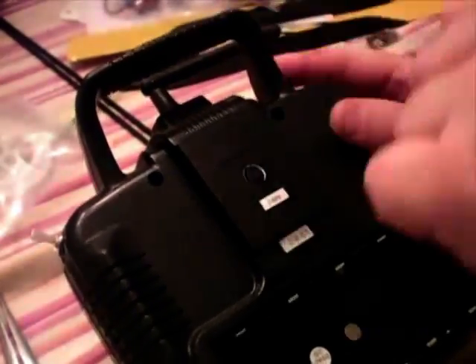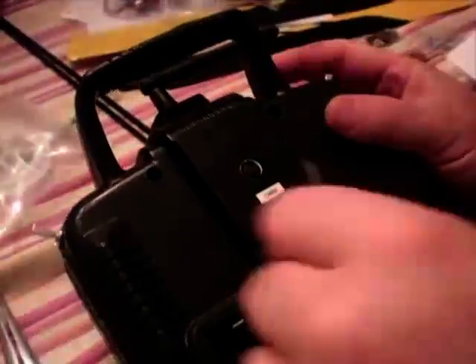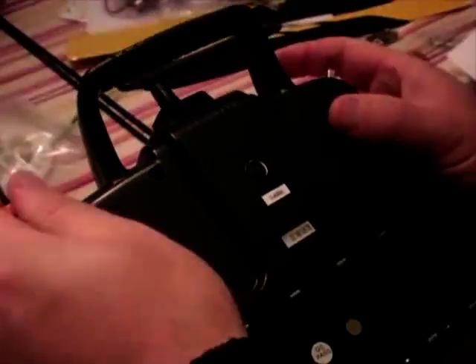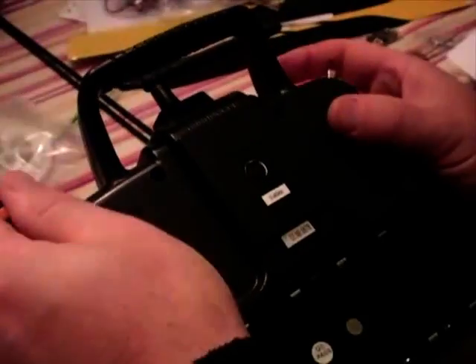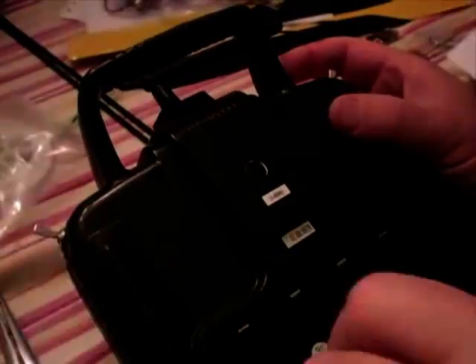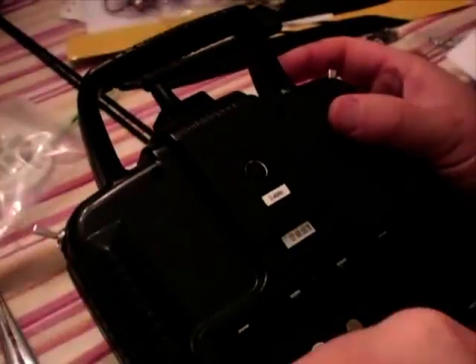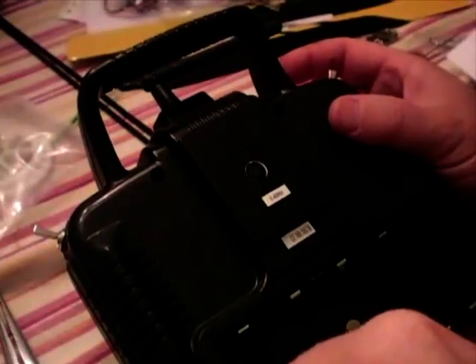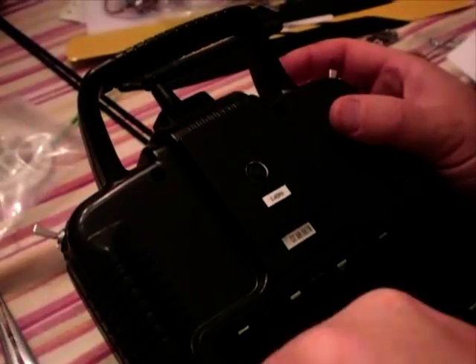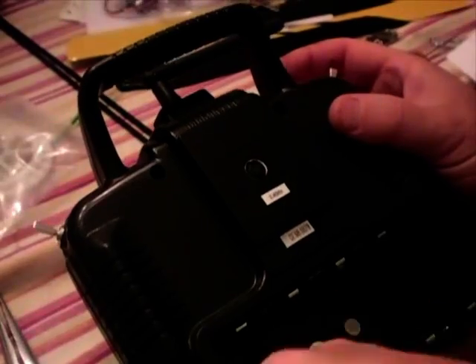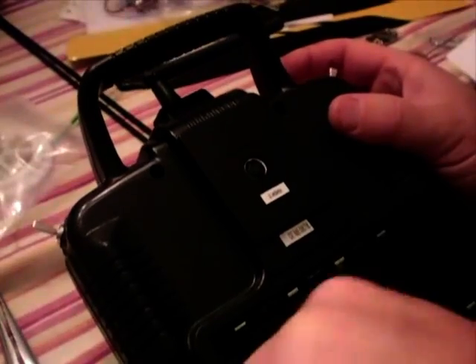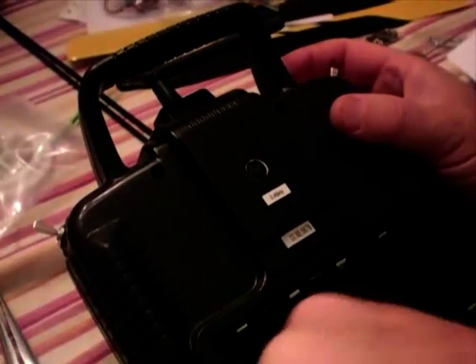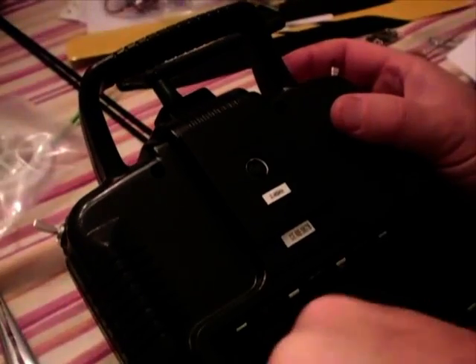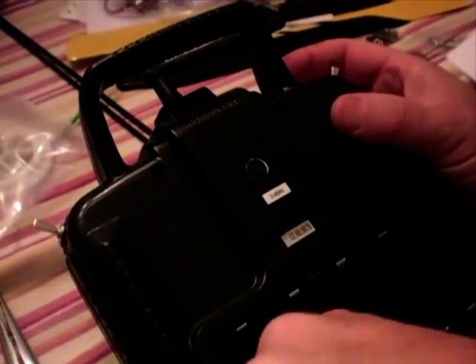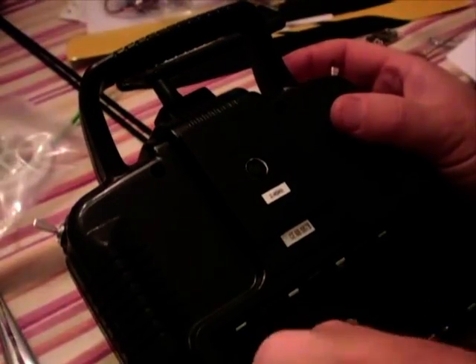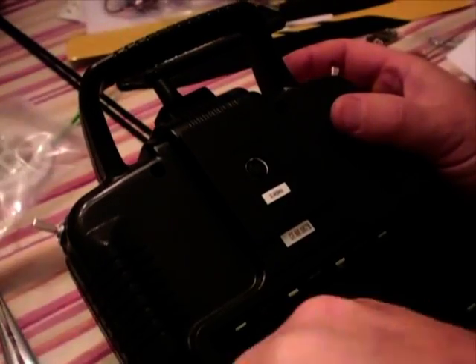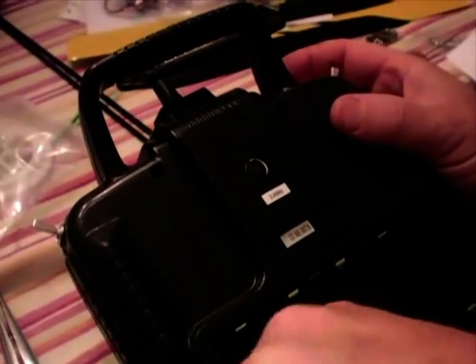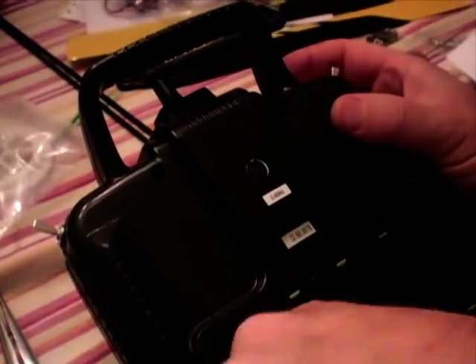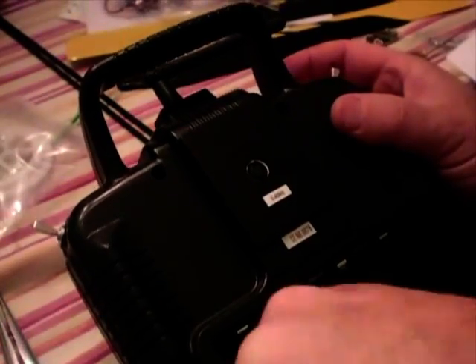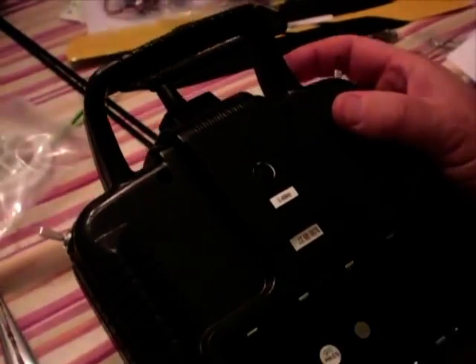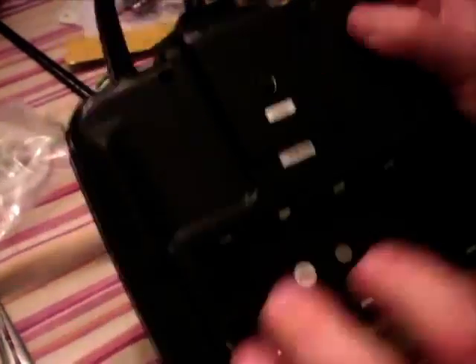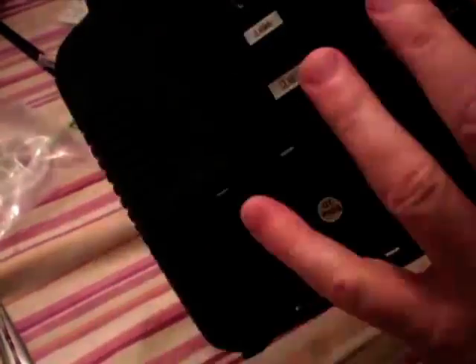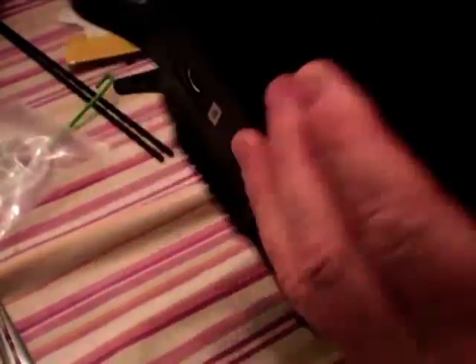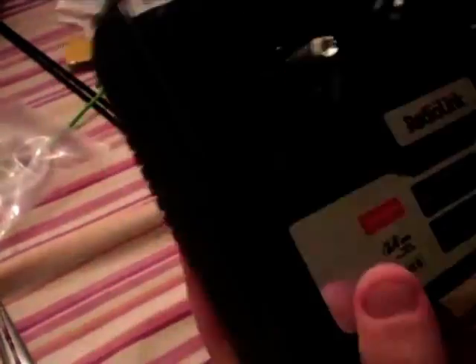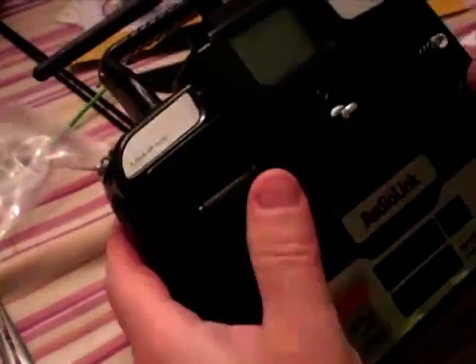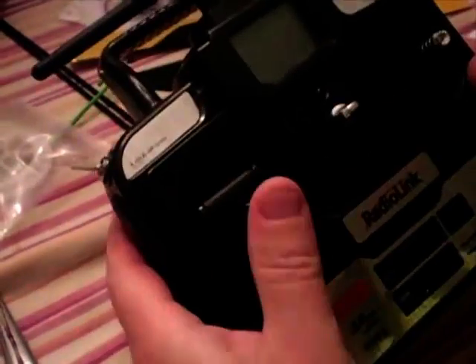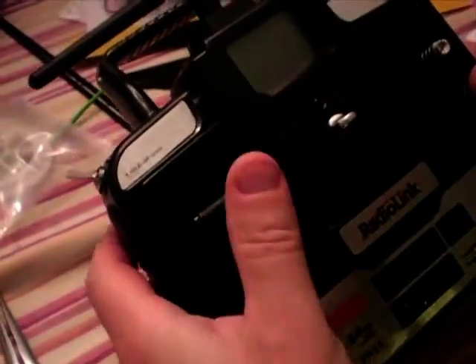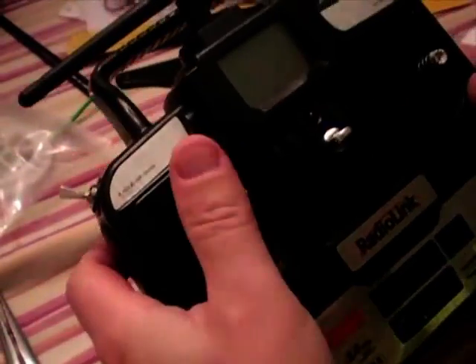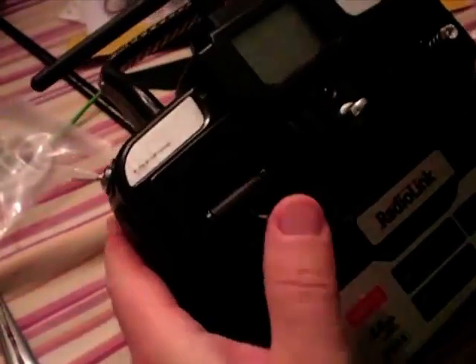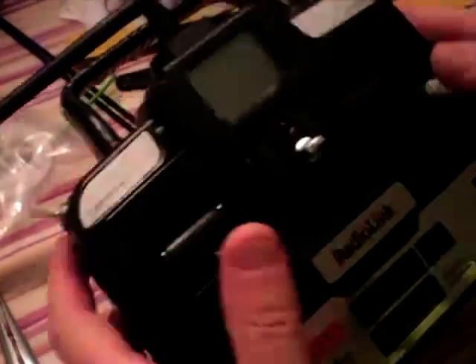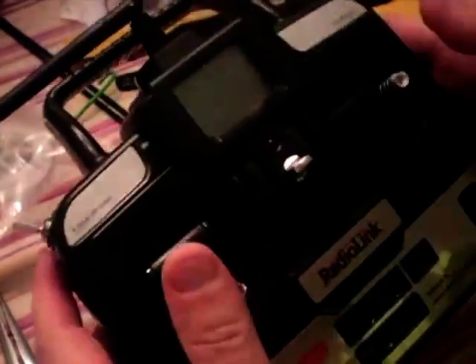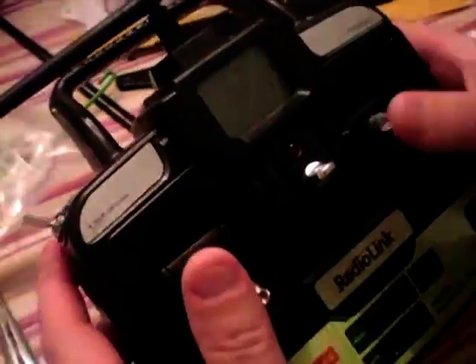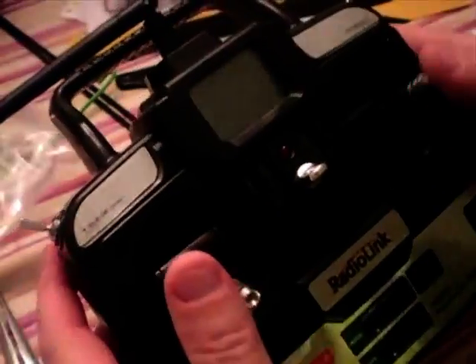Do your screws up, and once you've done your screws up you should be good to go.